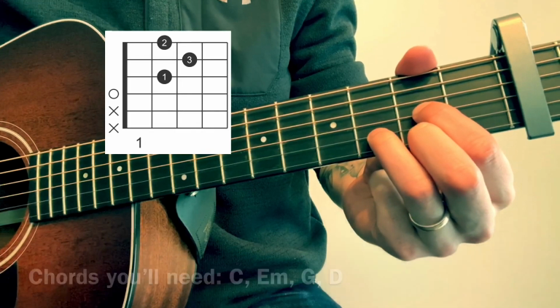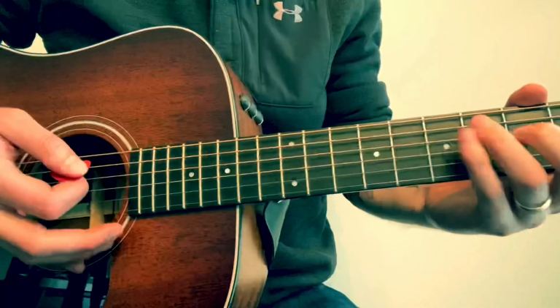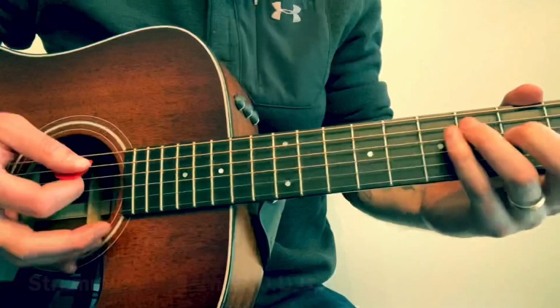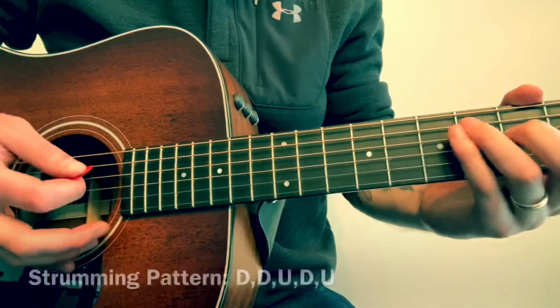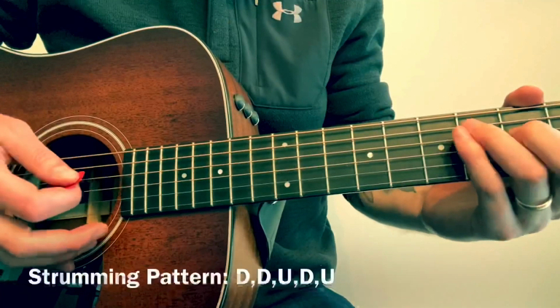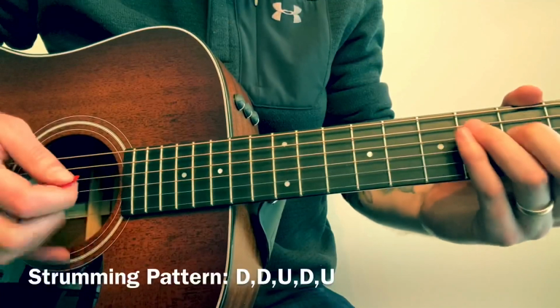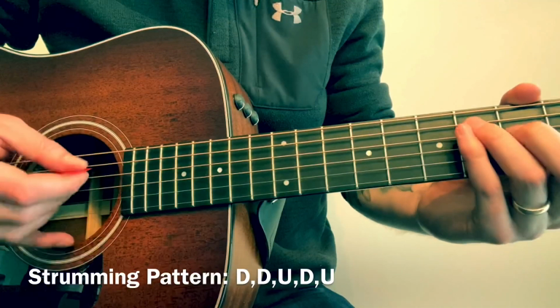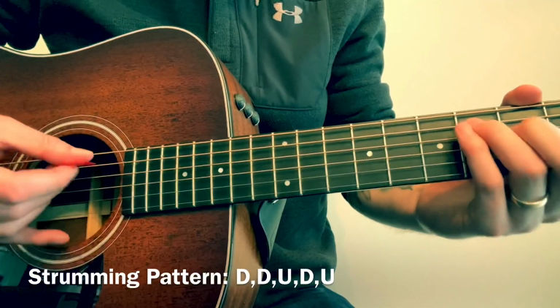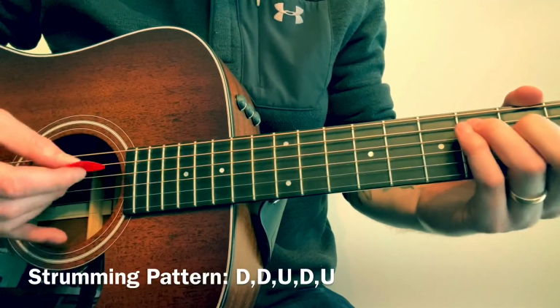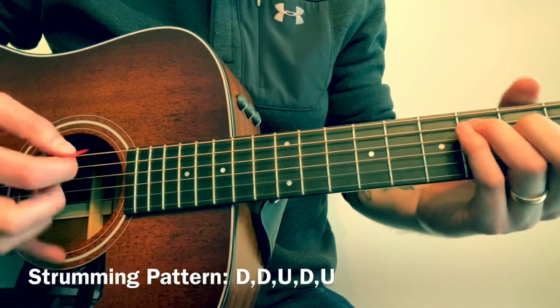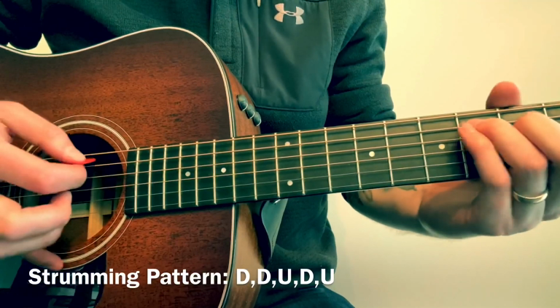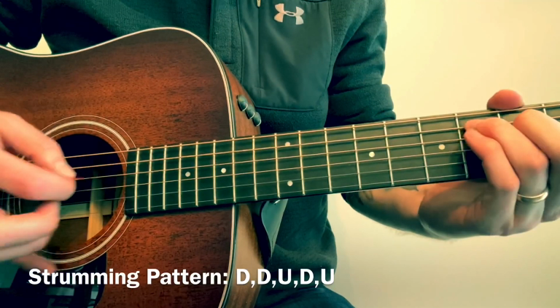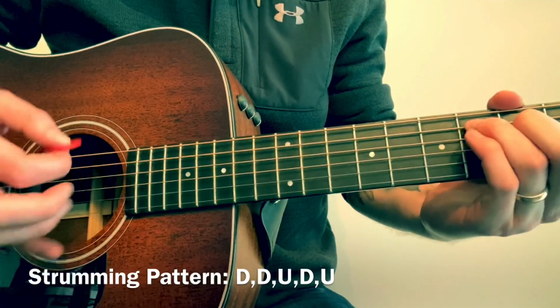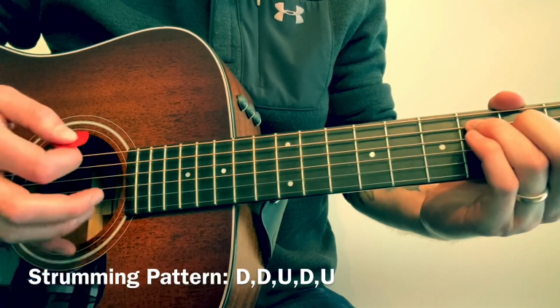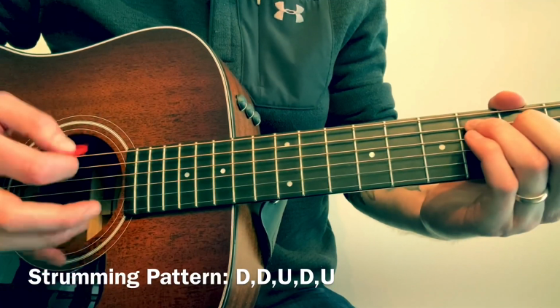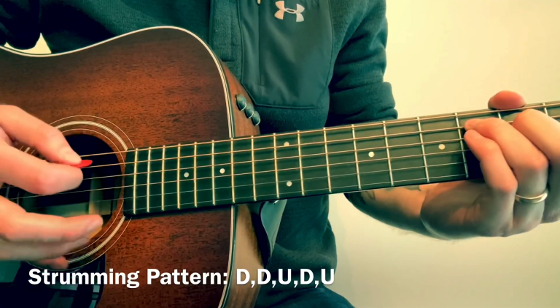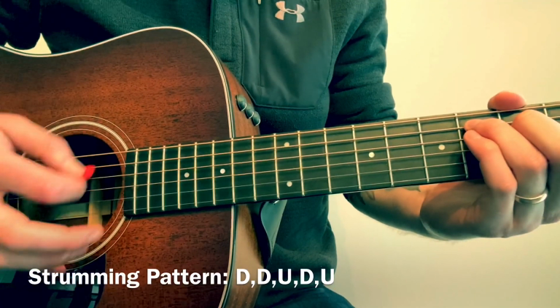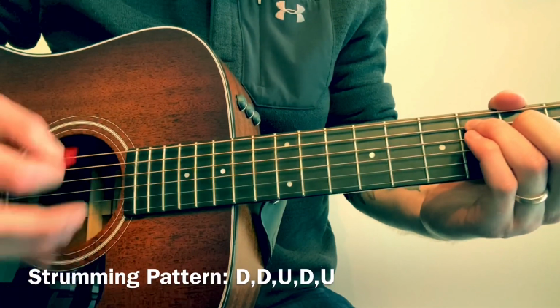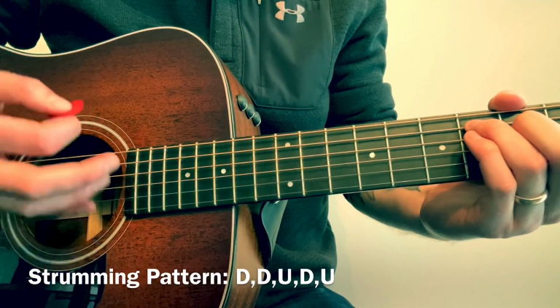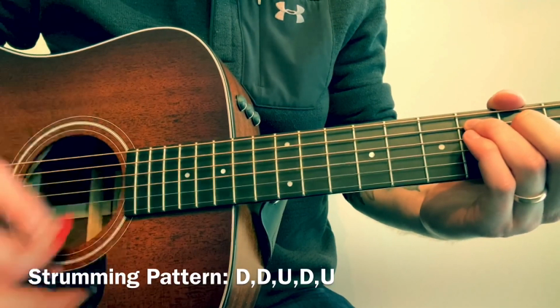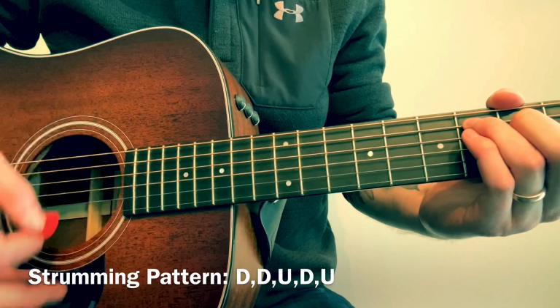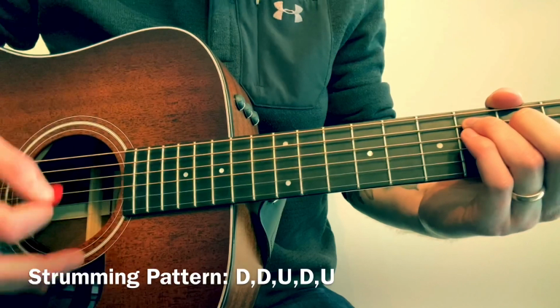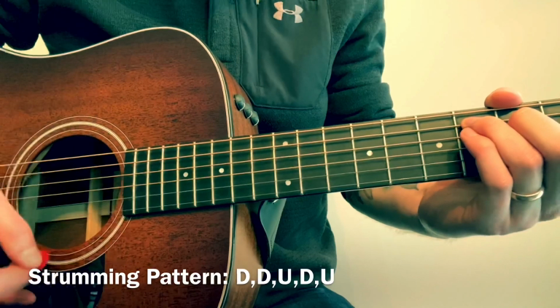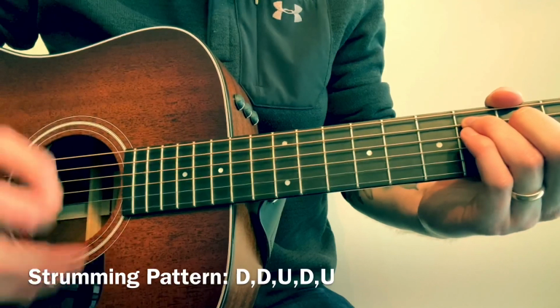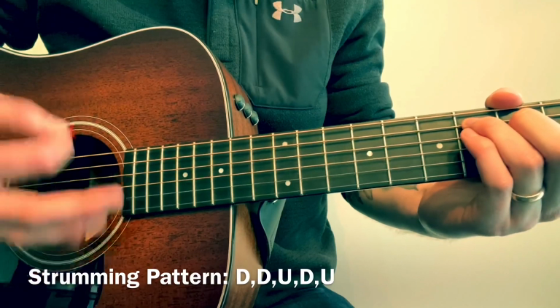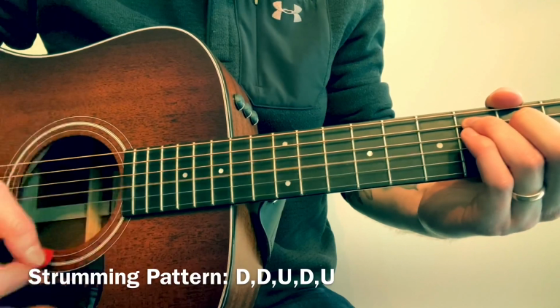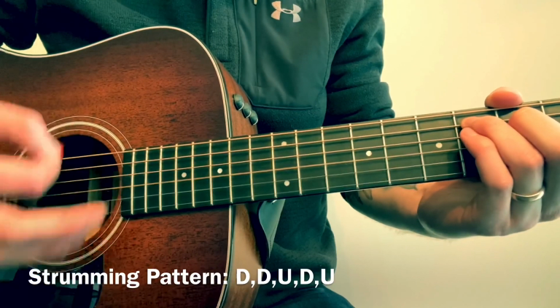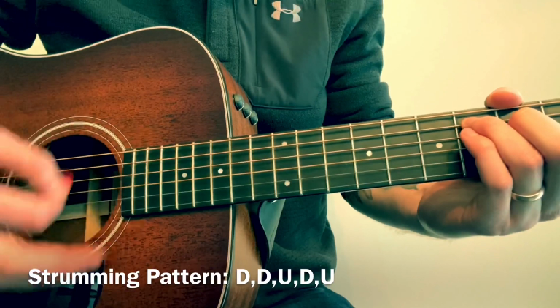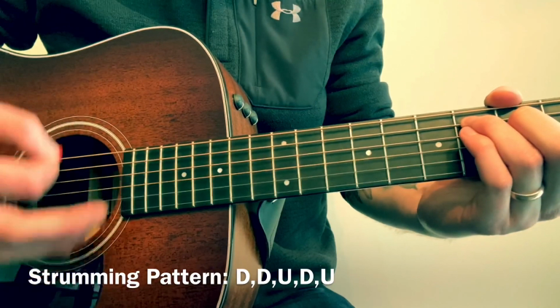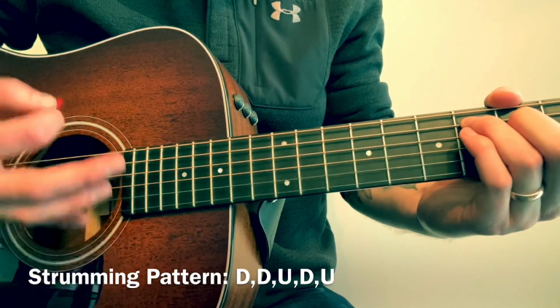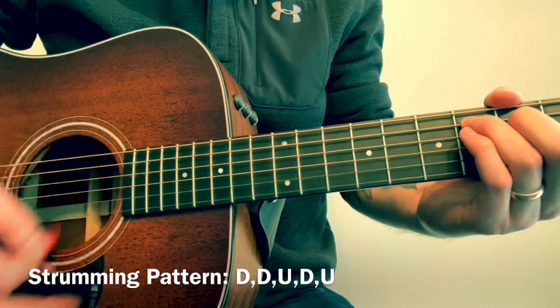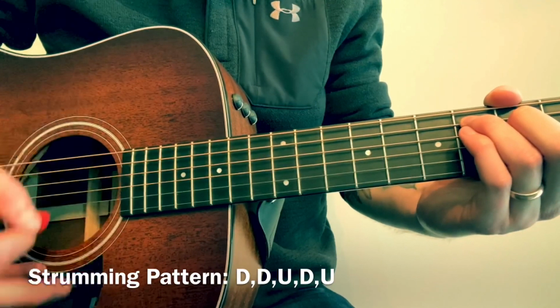For the strumming pattern, you're going to do: down, down, up, down, up, down, down.